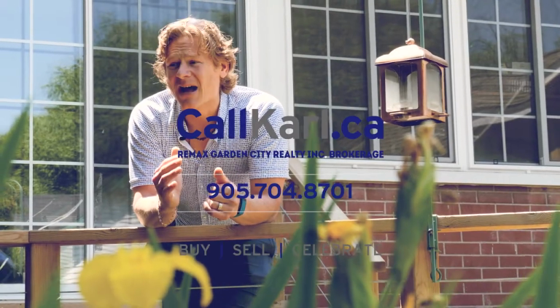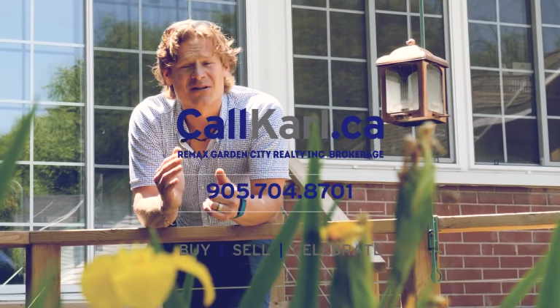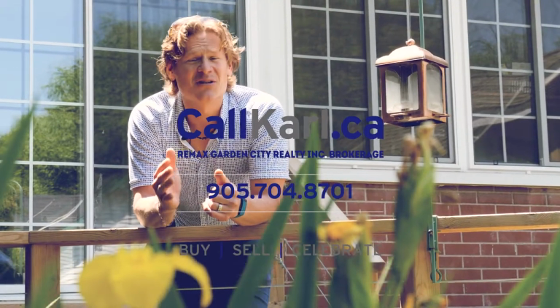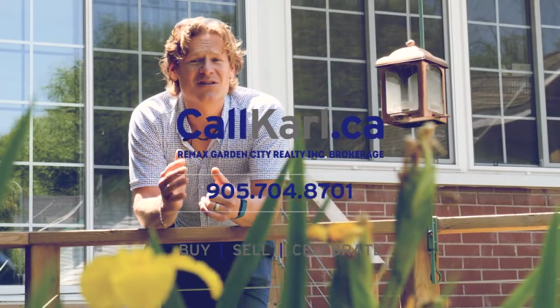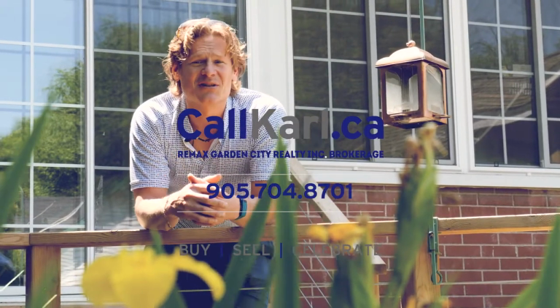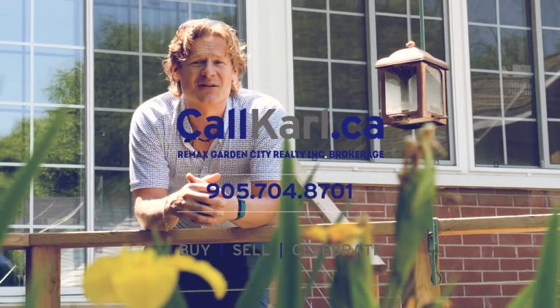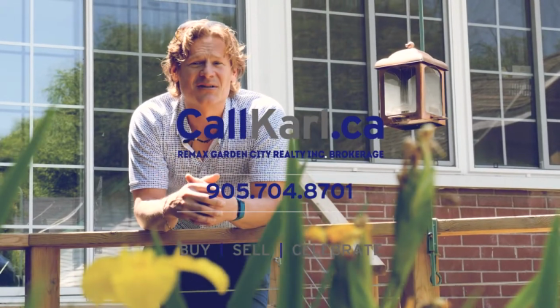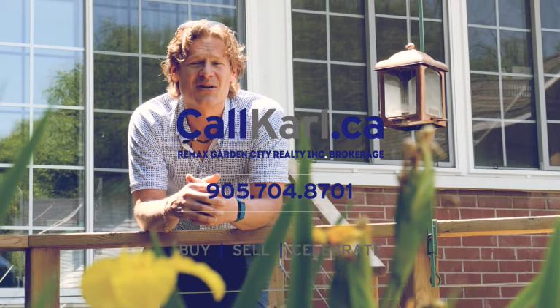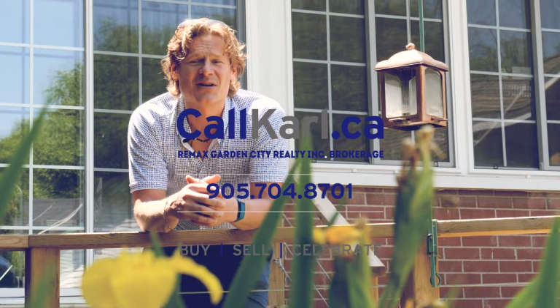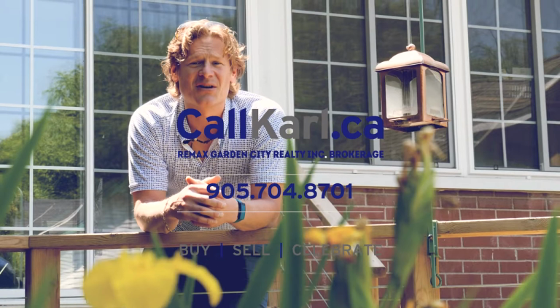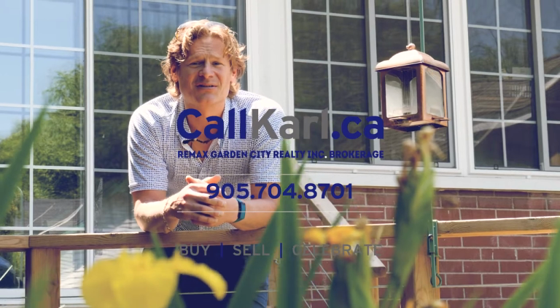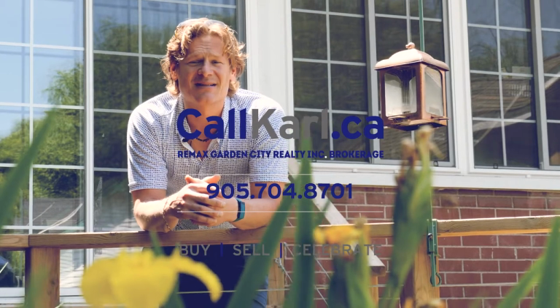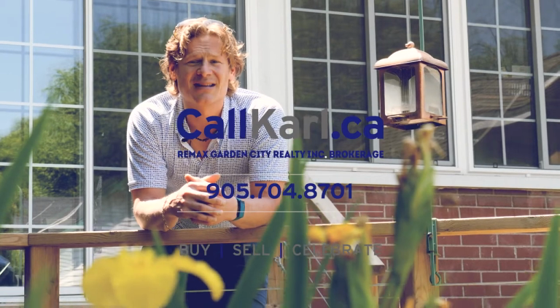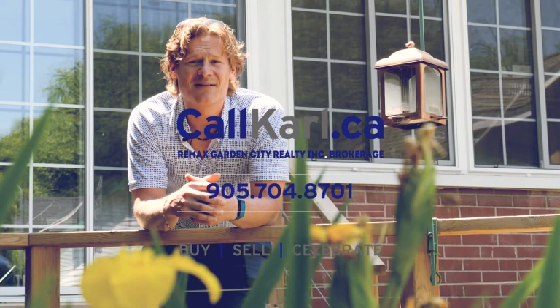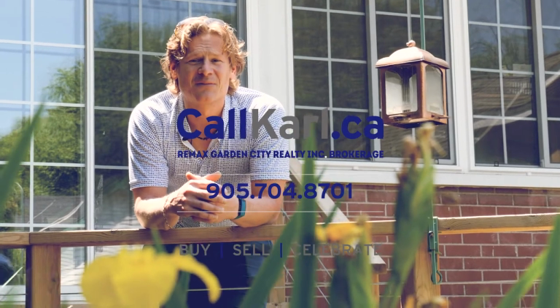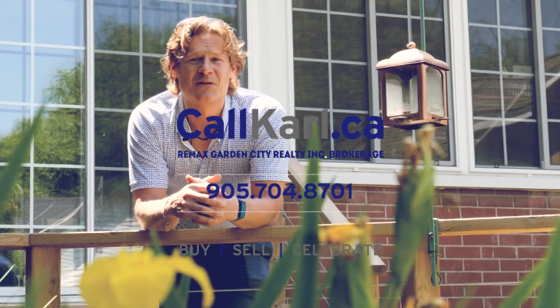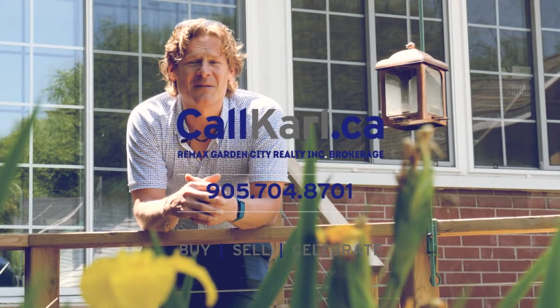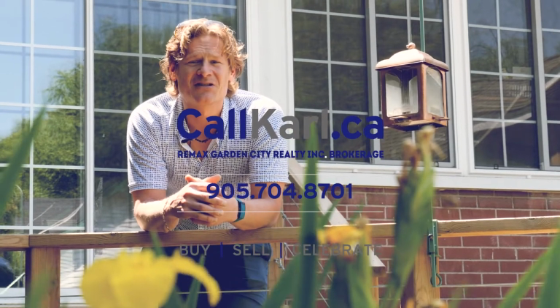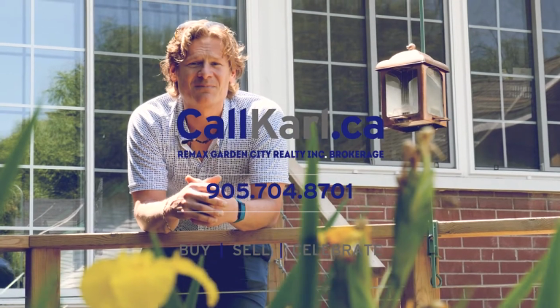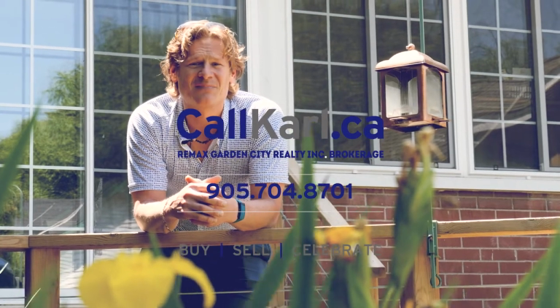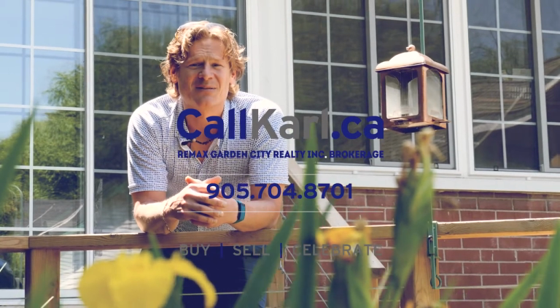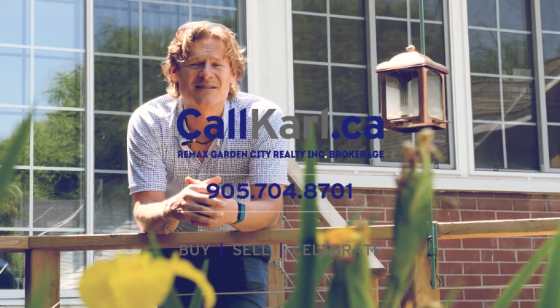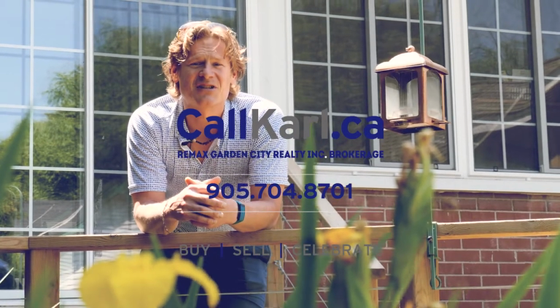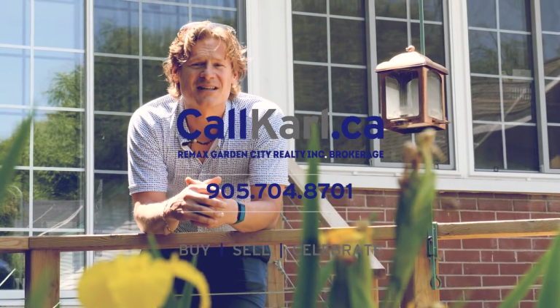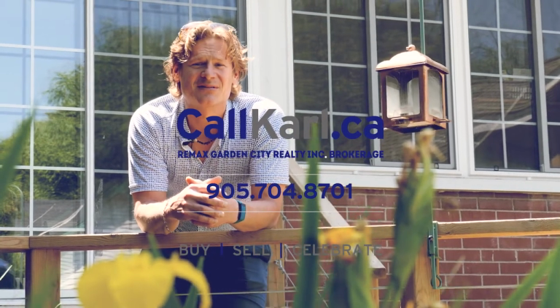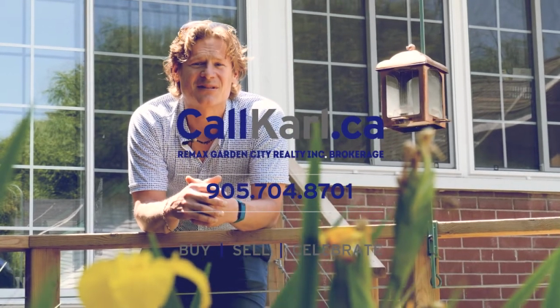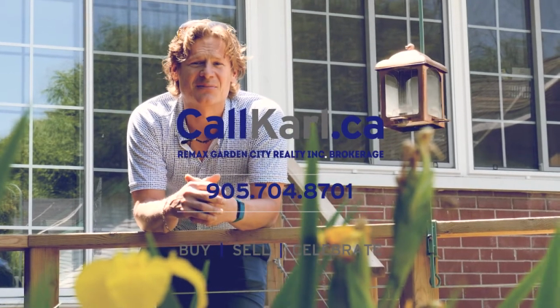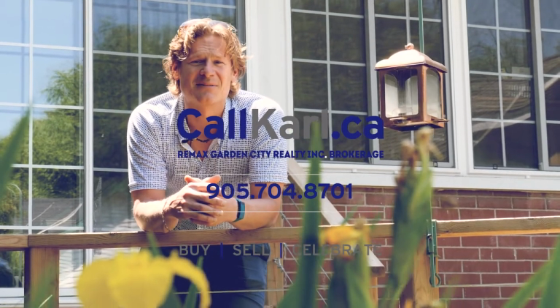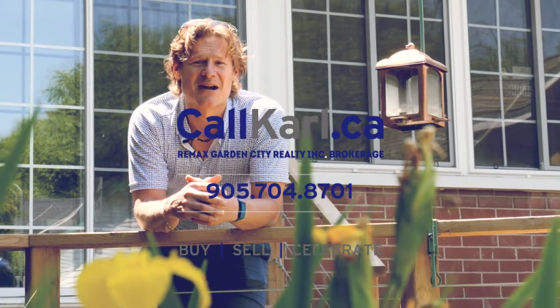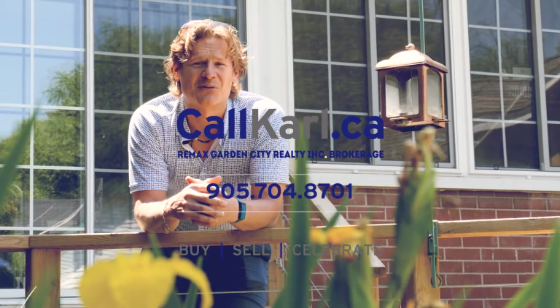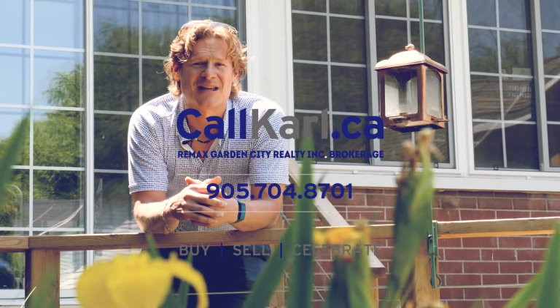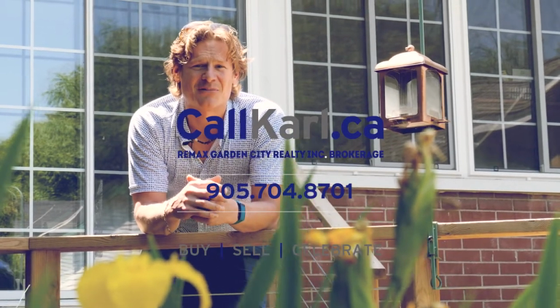I would encourage you to go to callcarl.ca for more information and please check out the 3D Matterport camera.